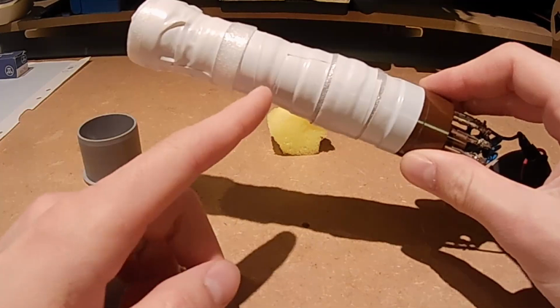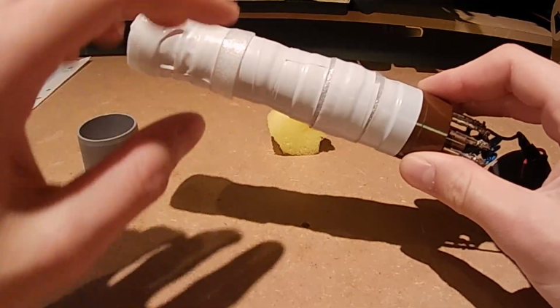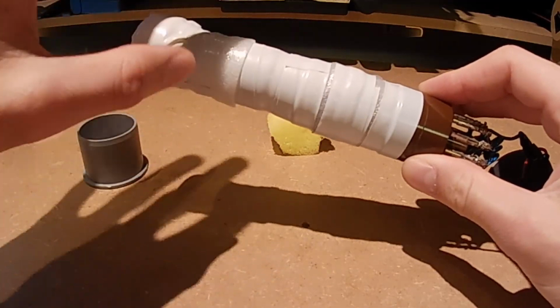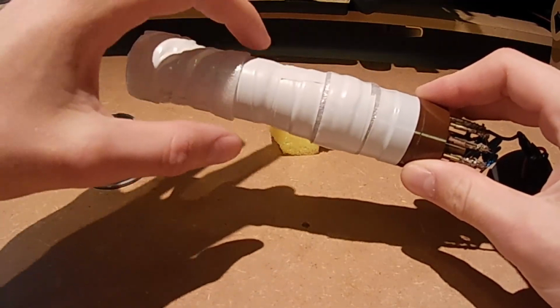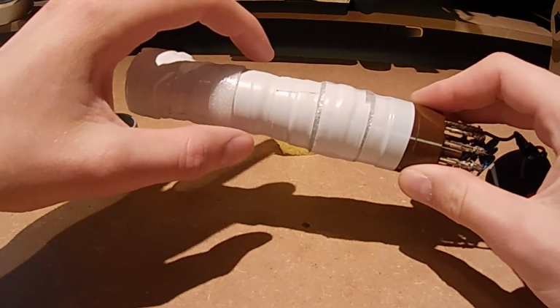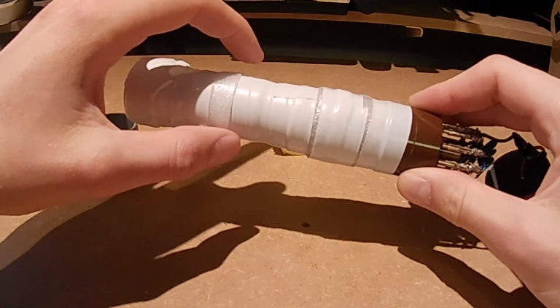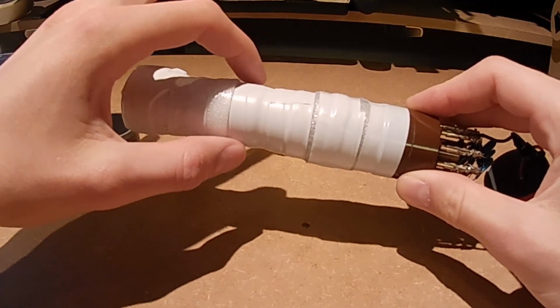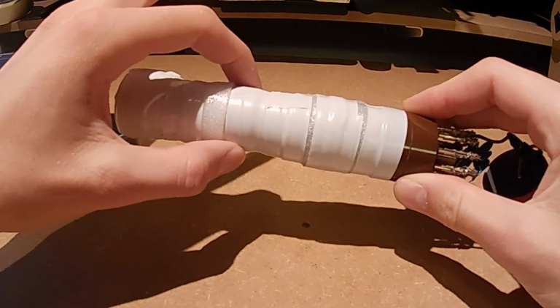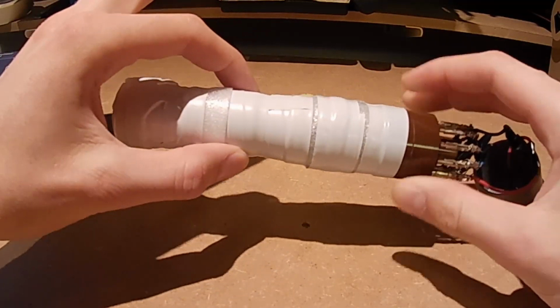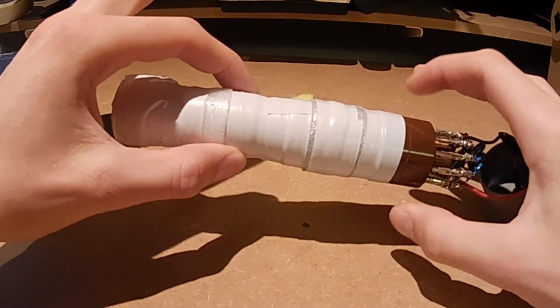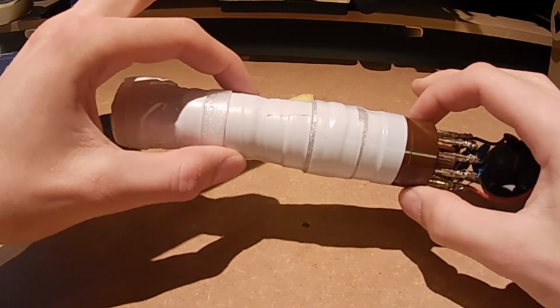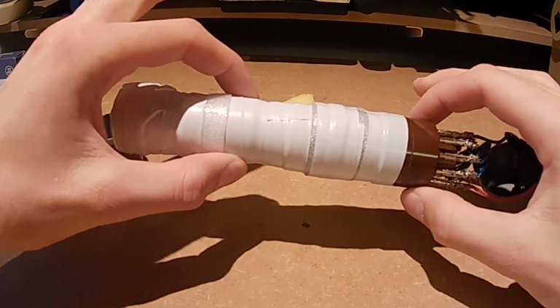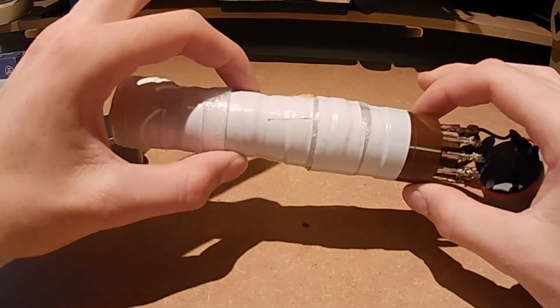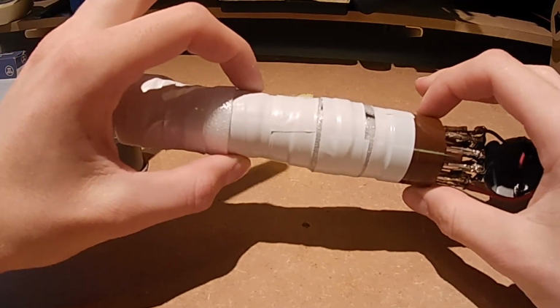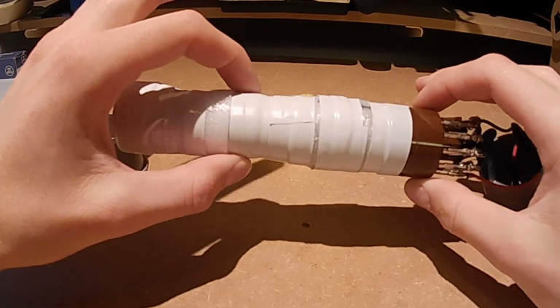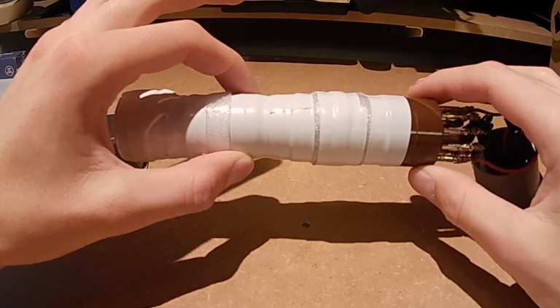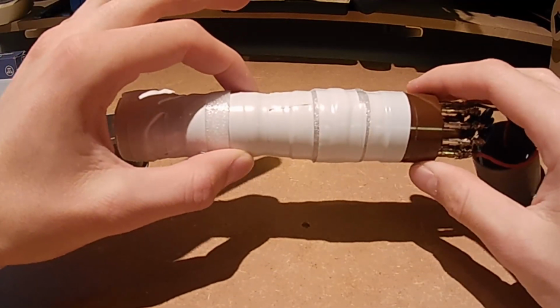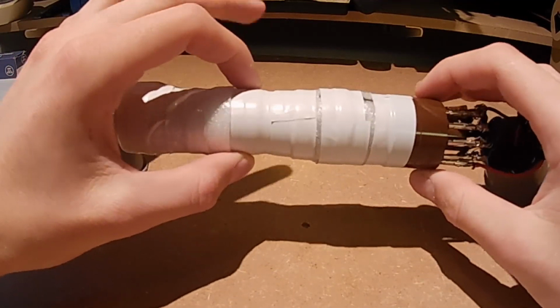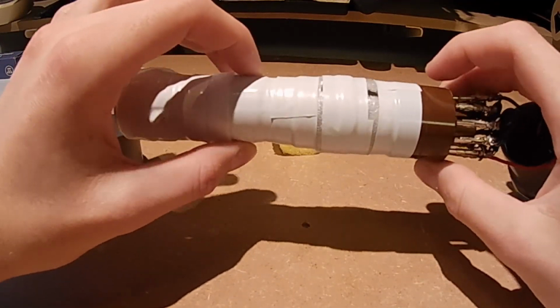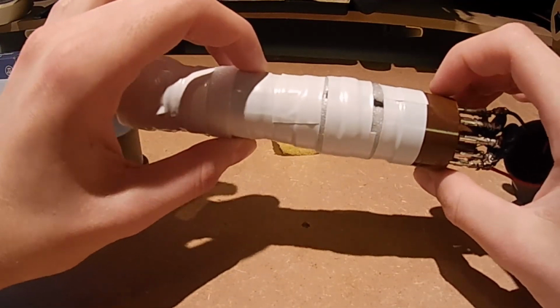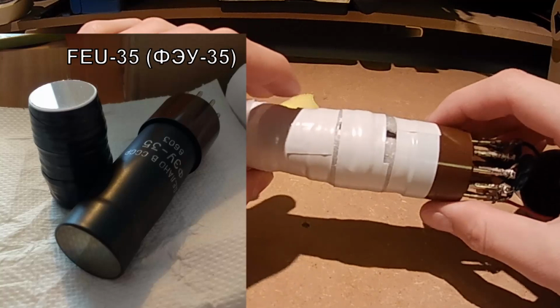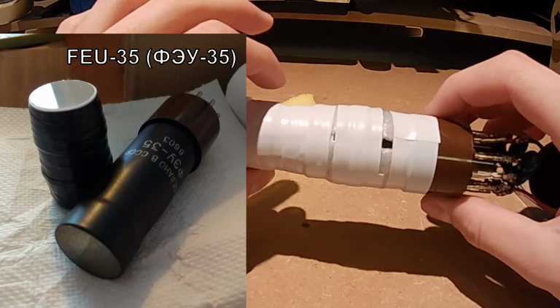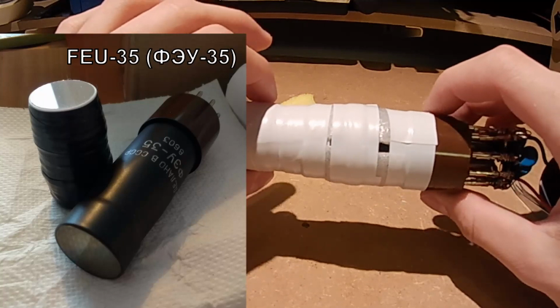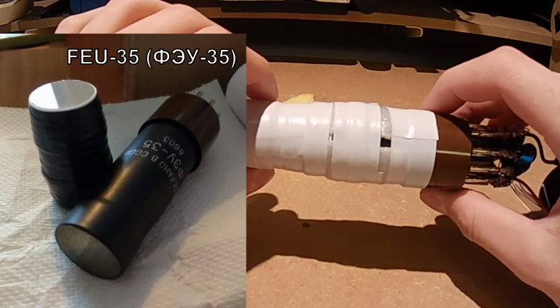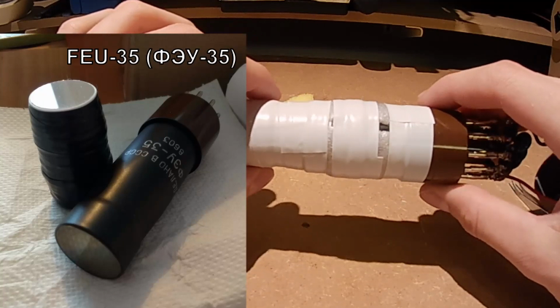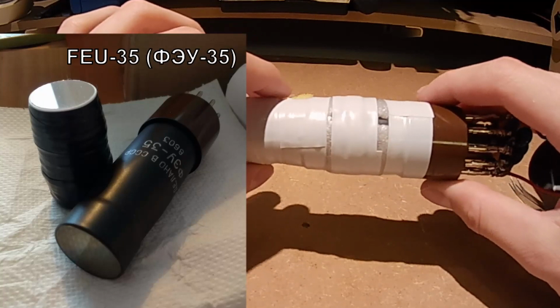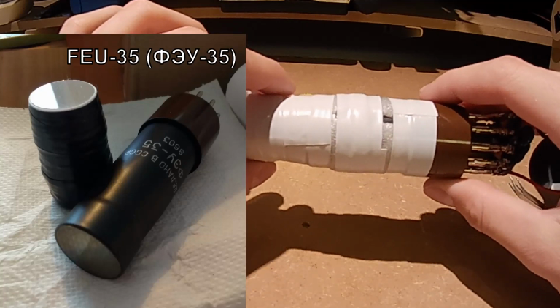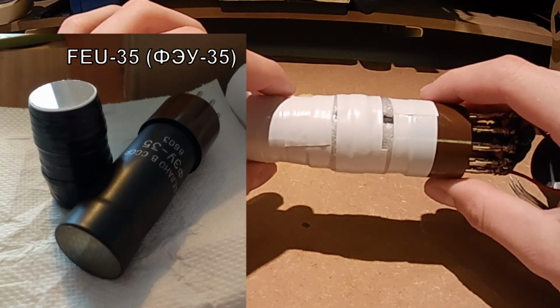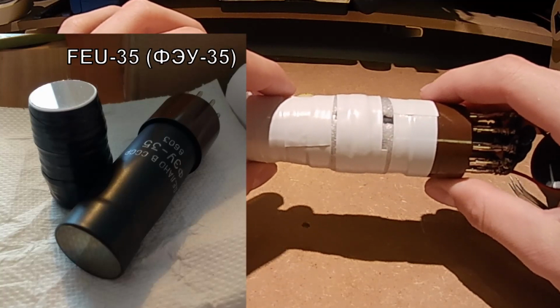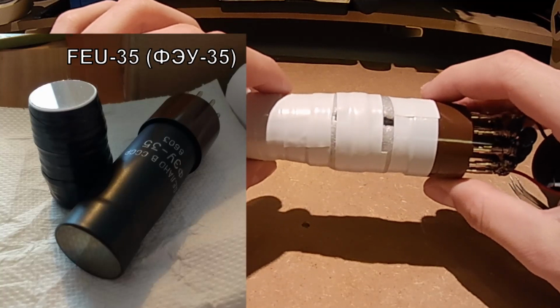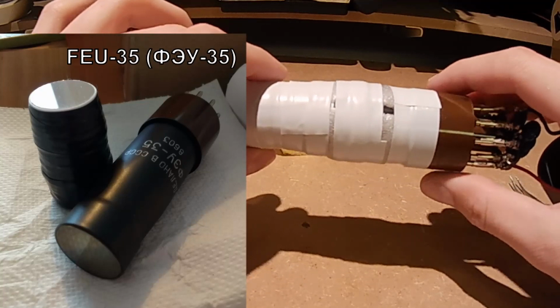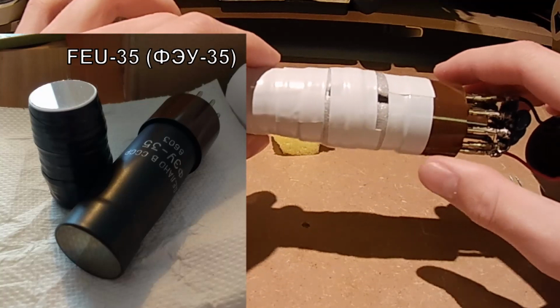Then at the back is the photomultiplier tube — in this case, a Russian FEU-35 photomultiplier.